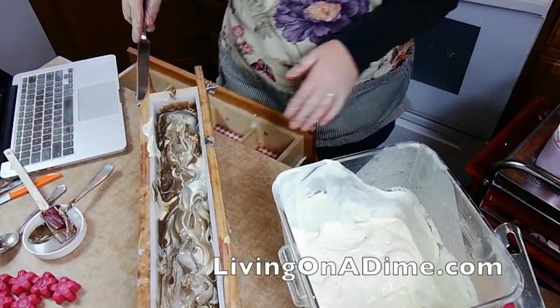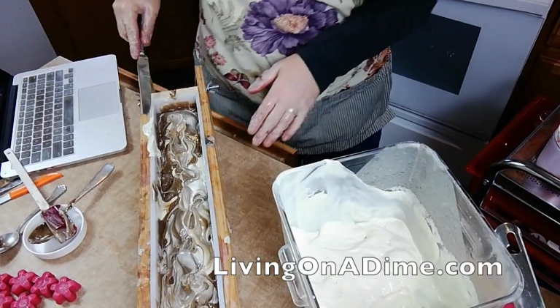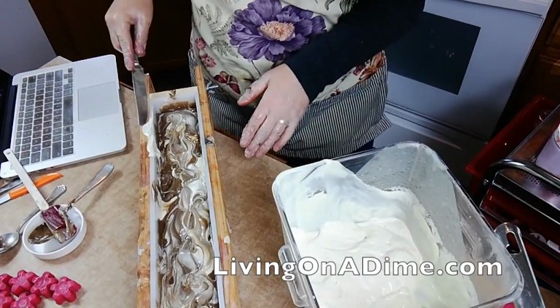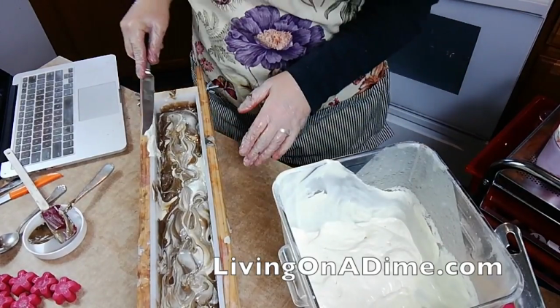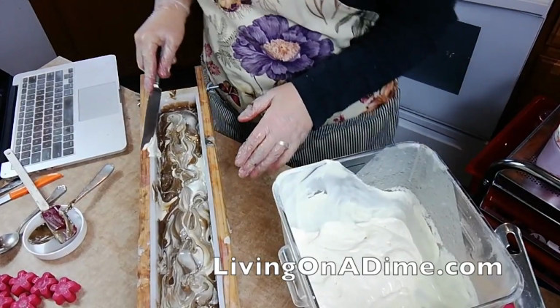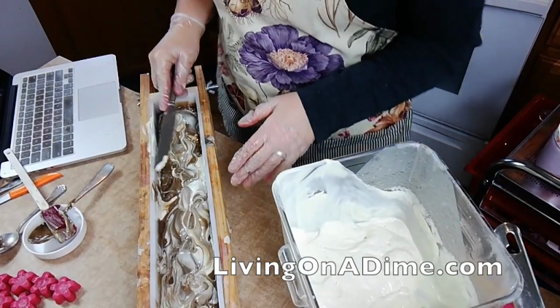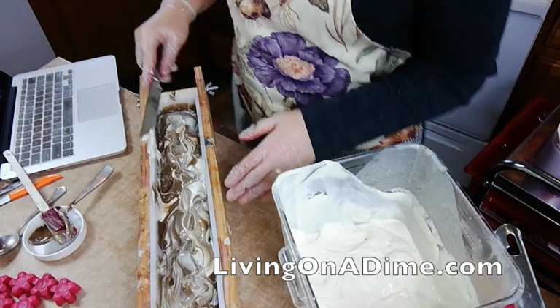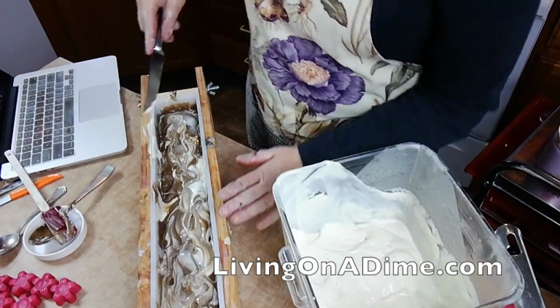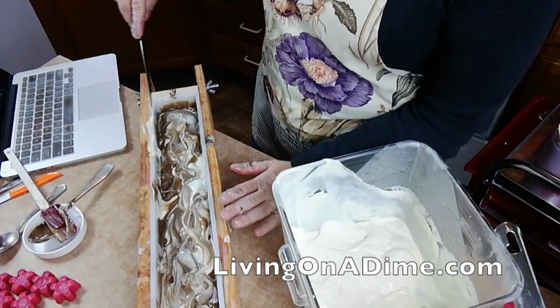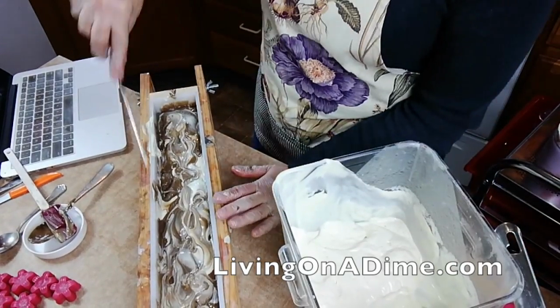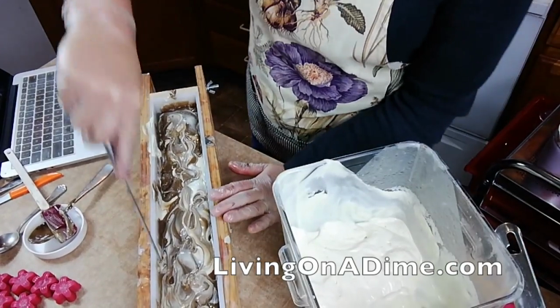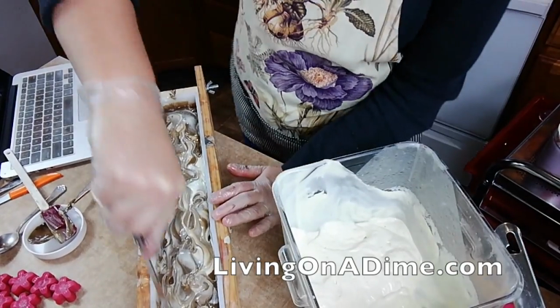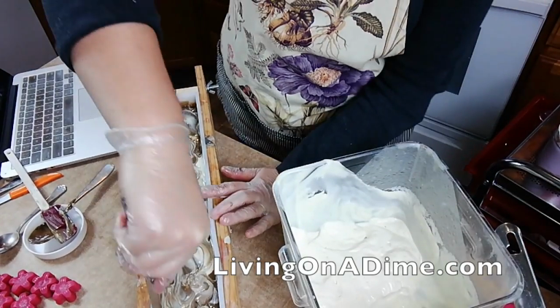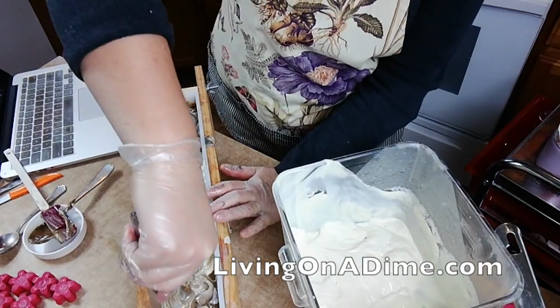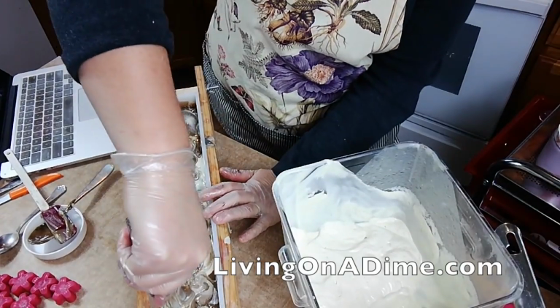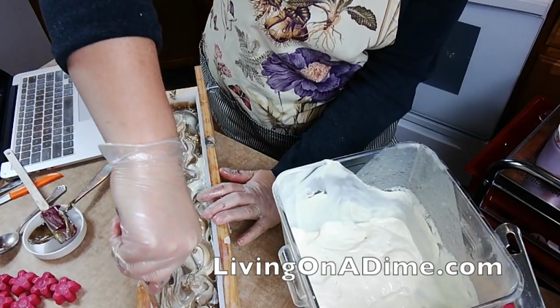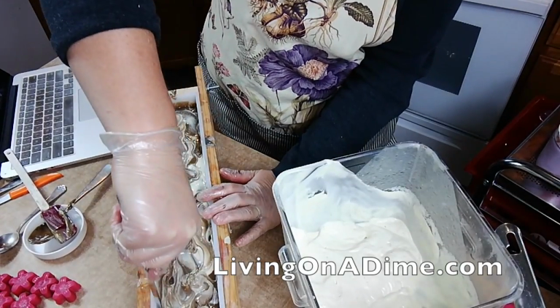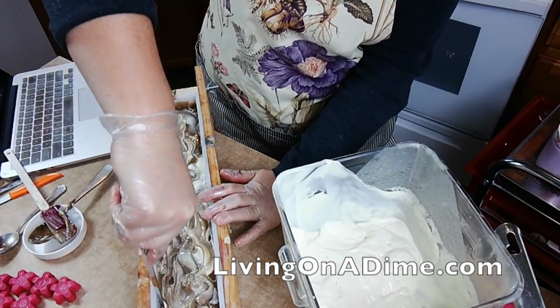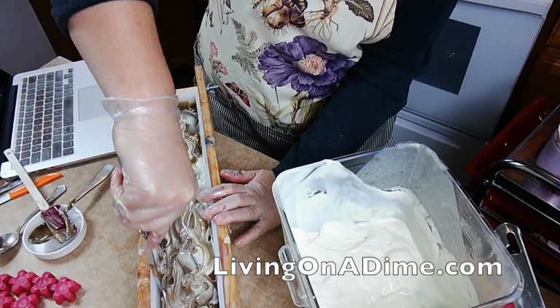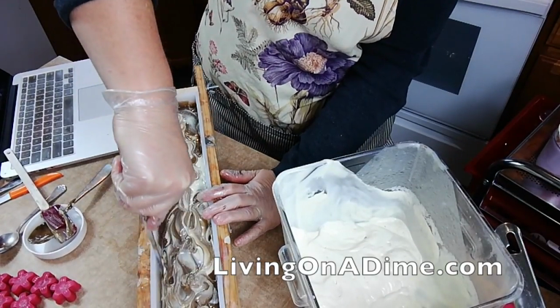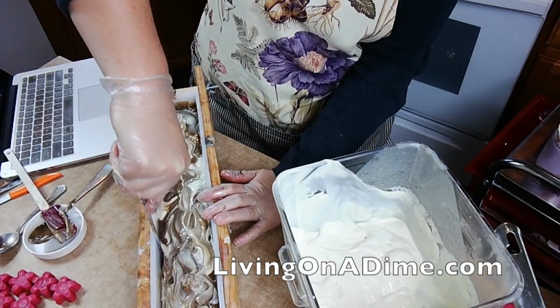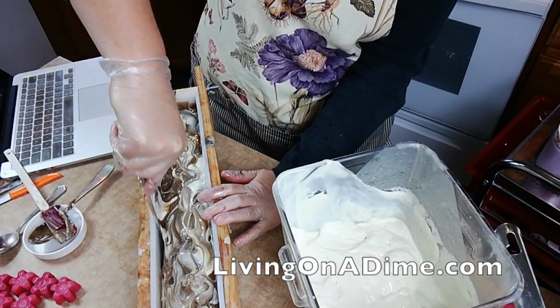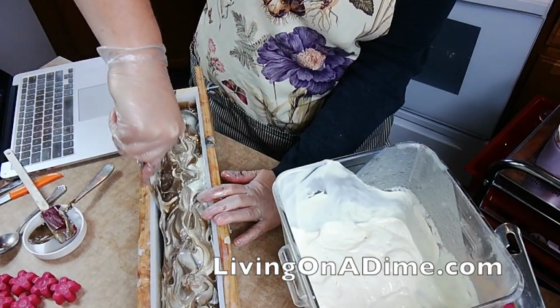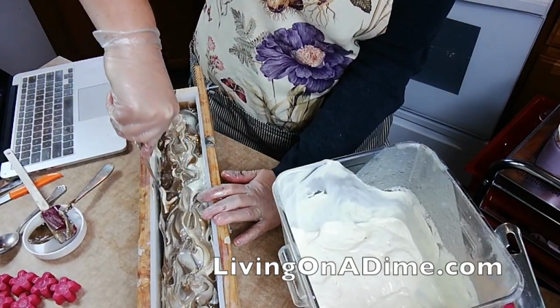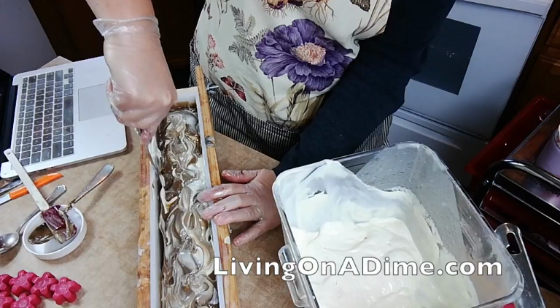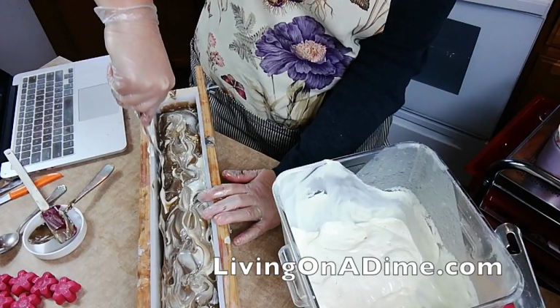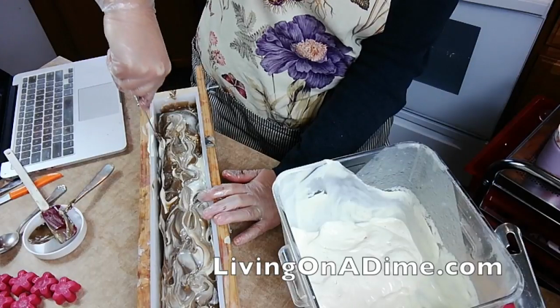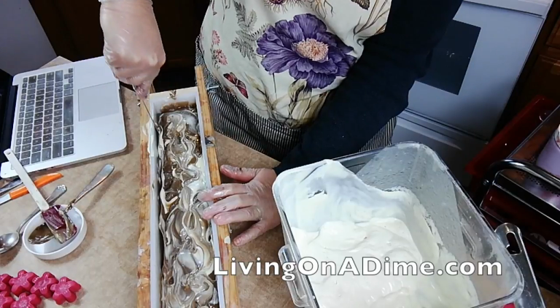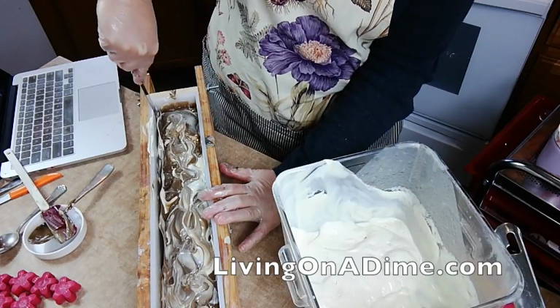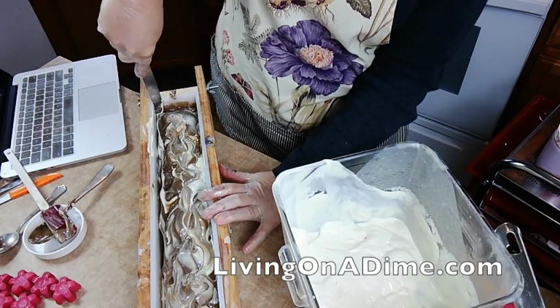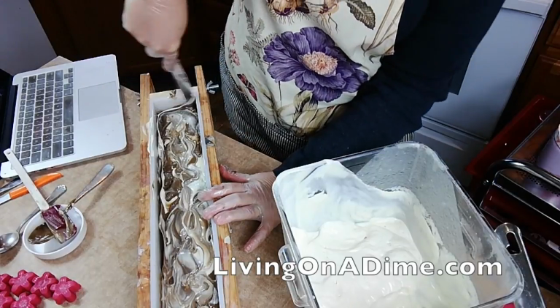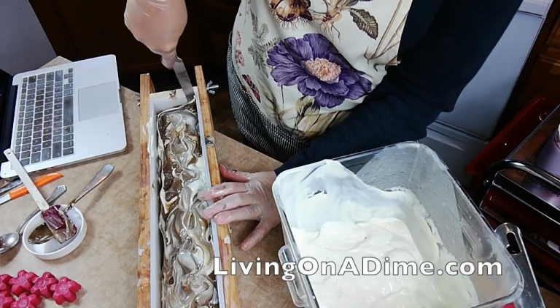Now I want a nice, crisp edge for my piping.